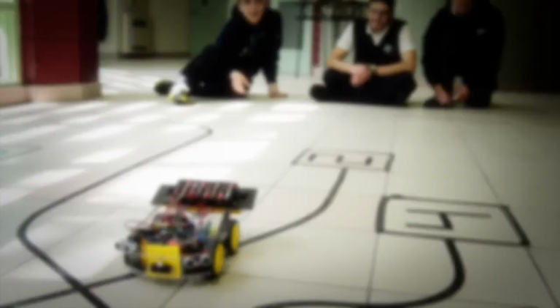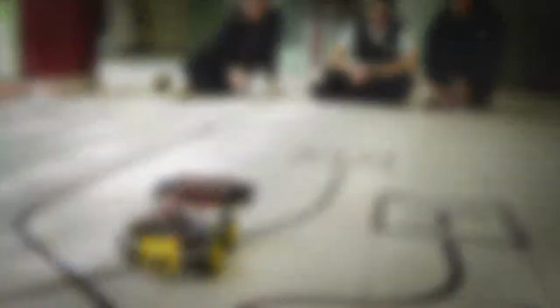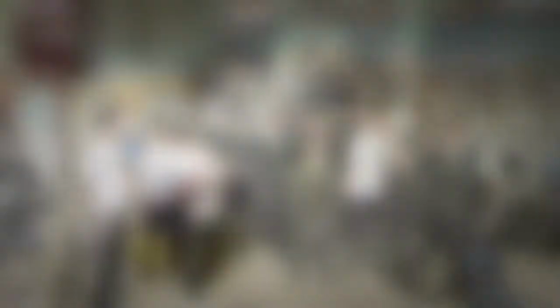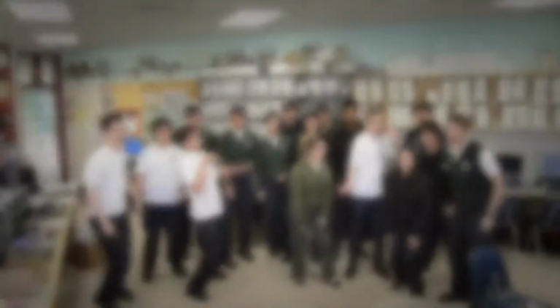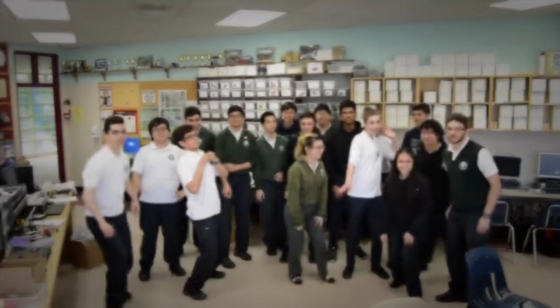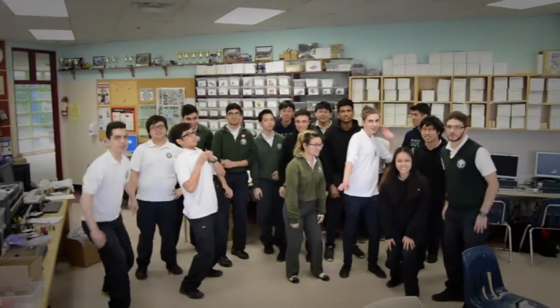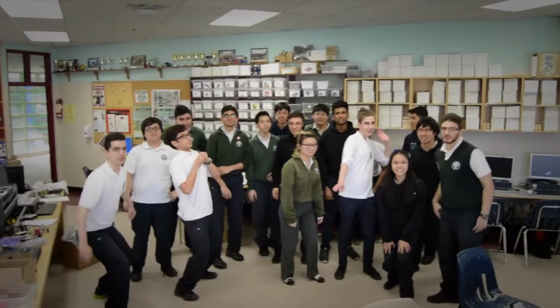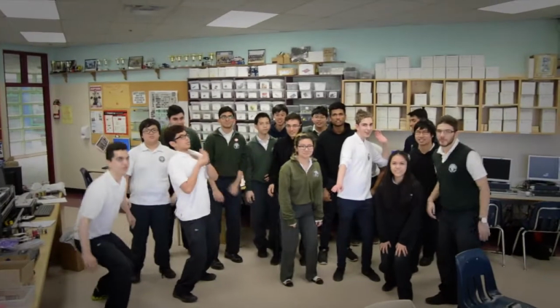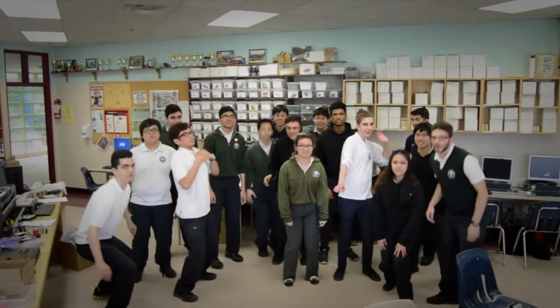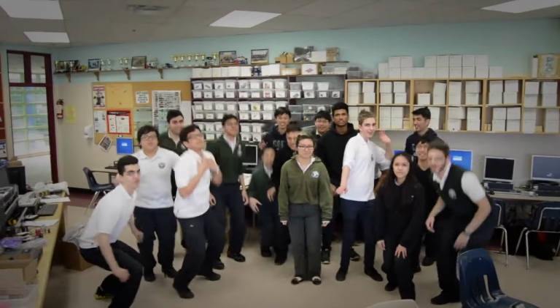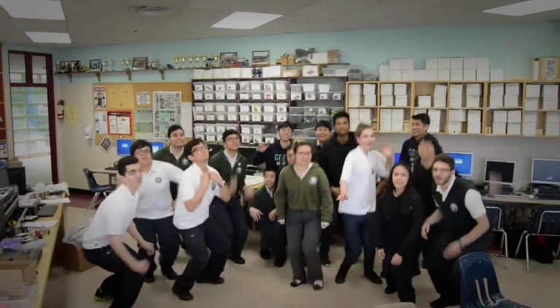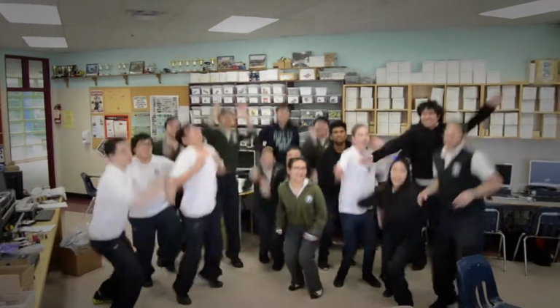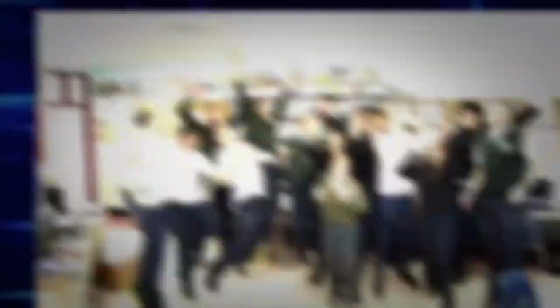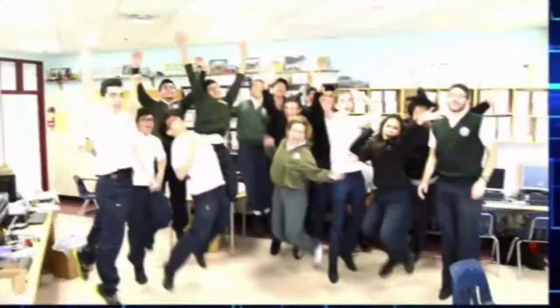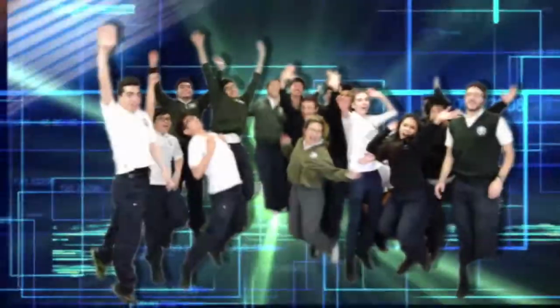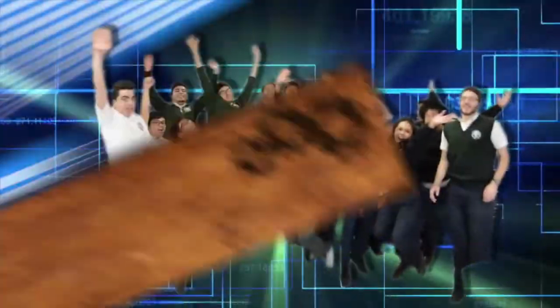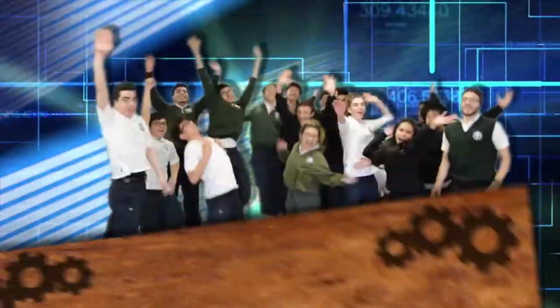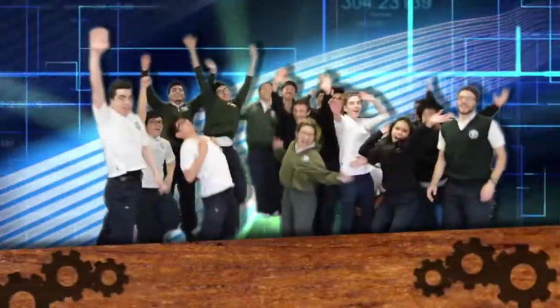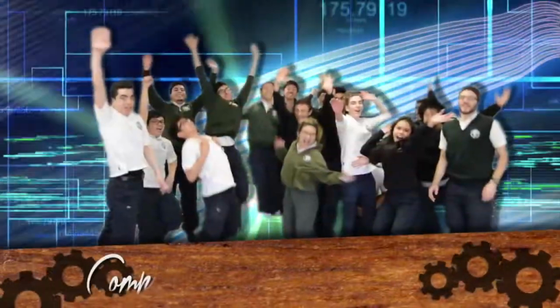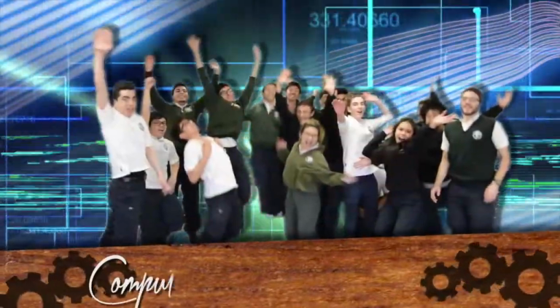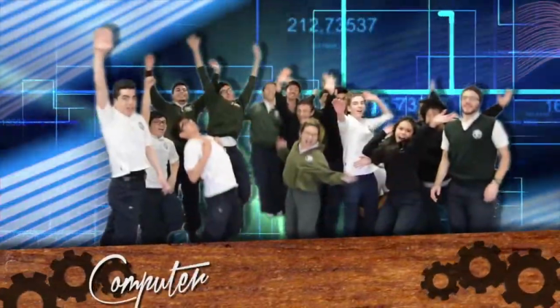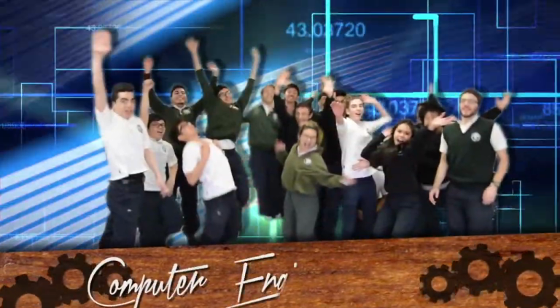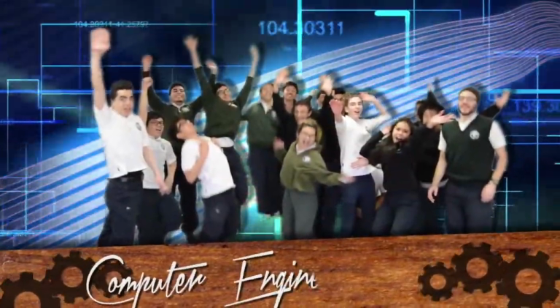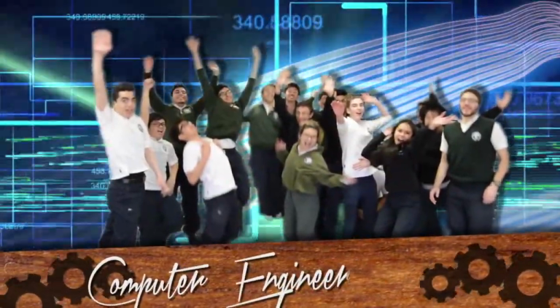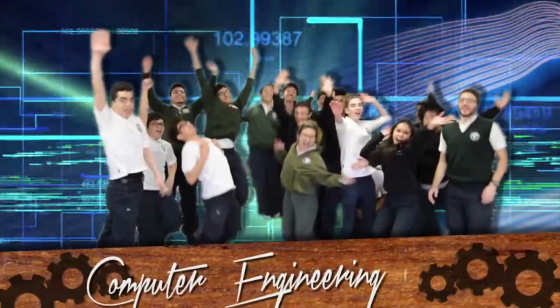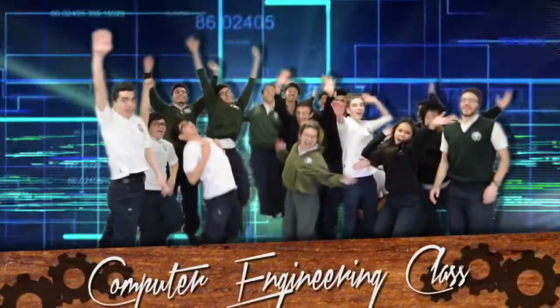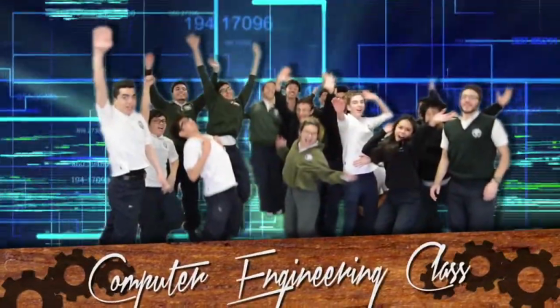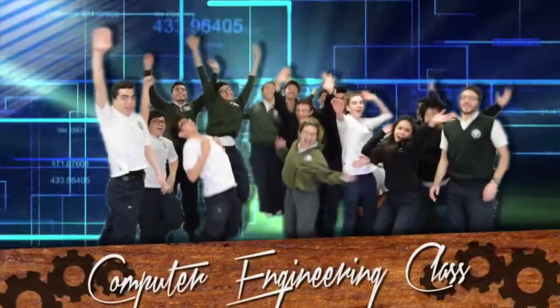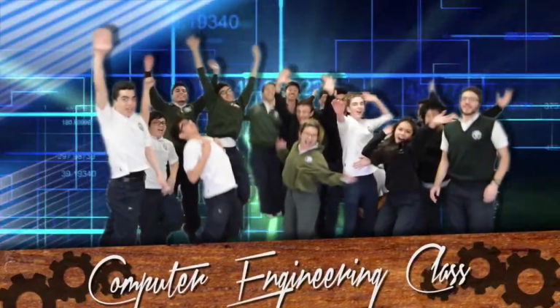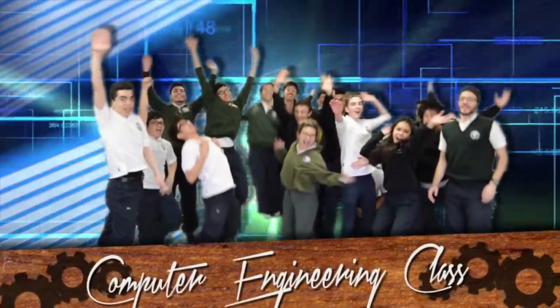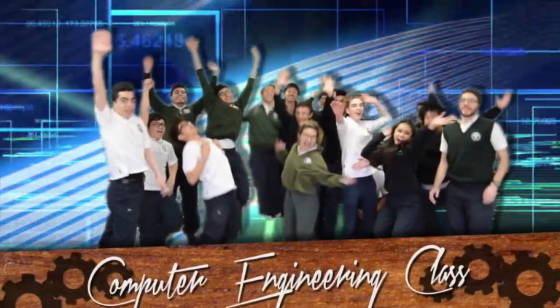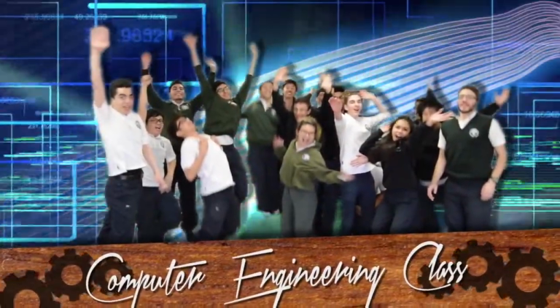One, two, three, go! So join computer engineering and SHSM today!